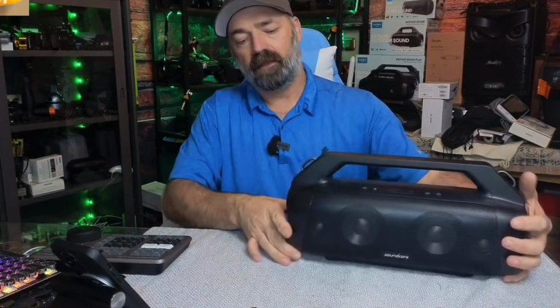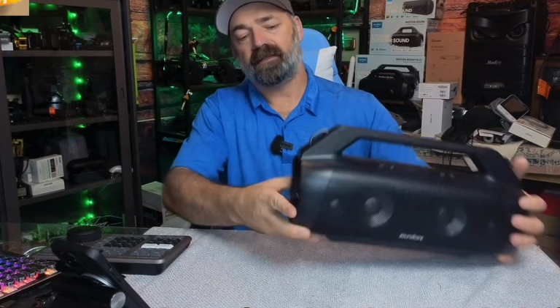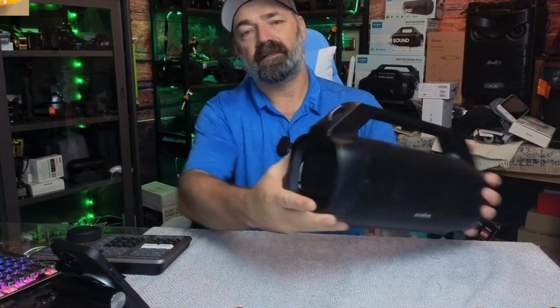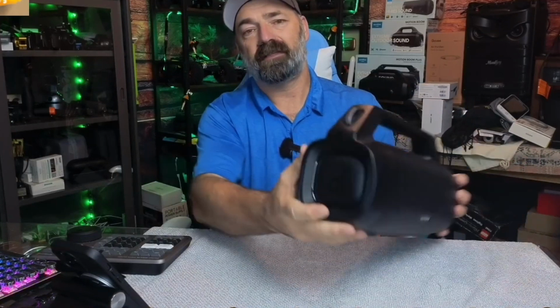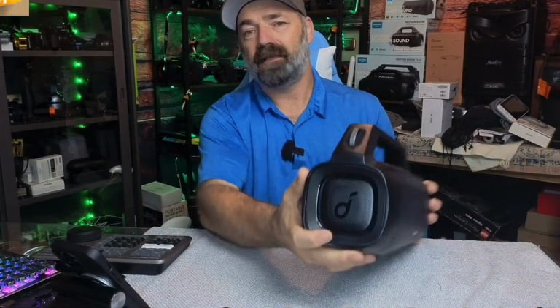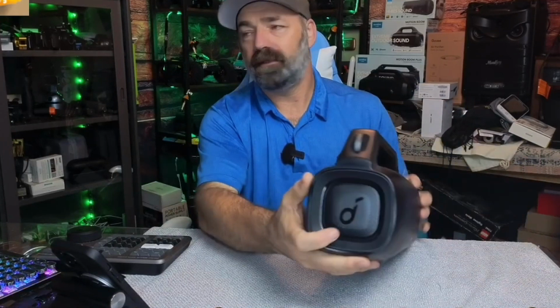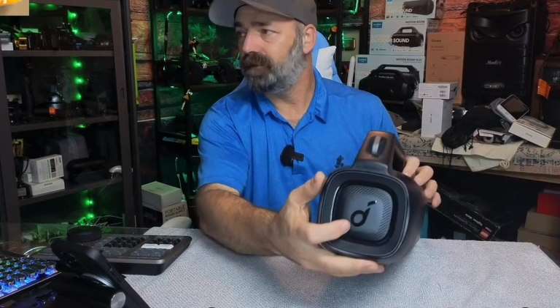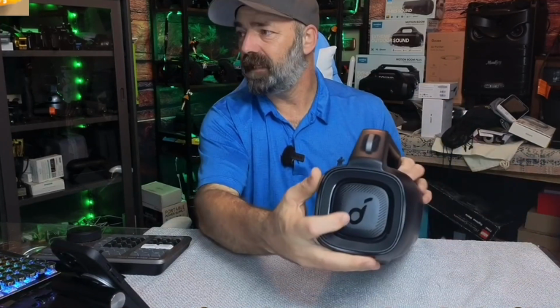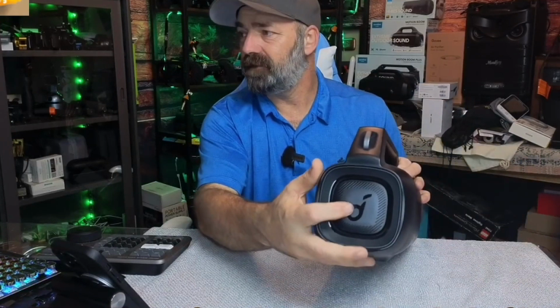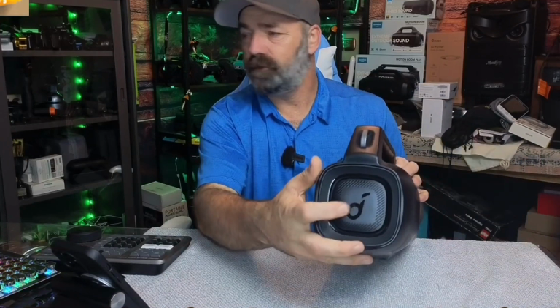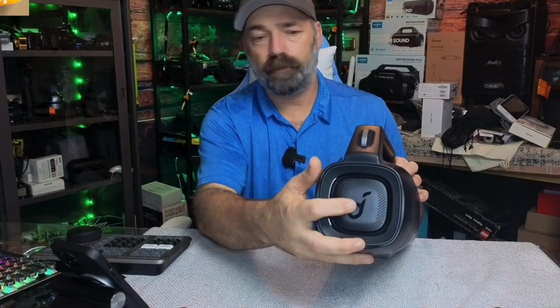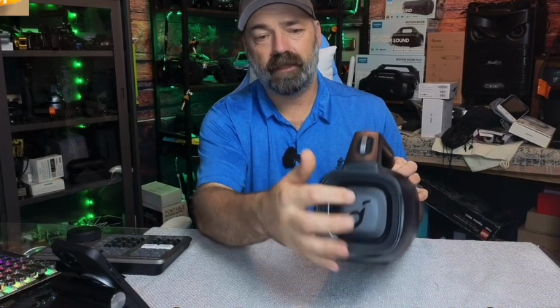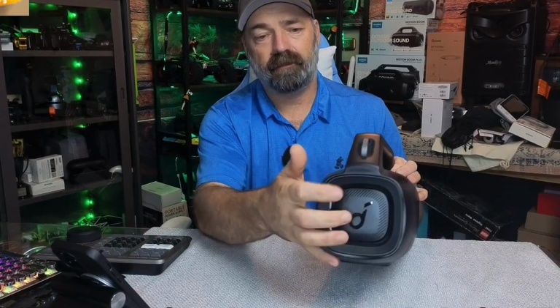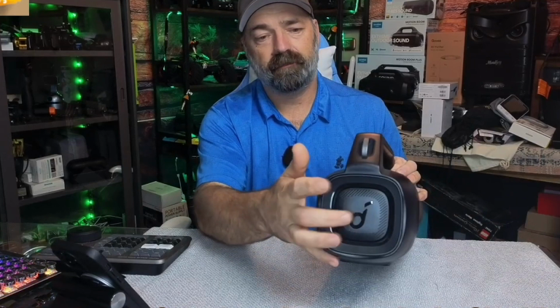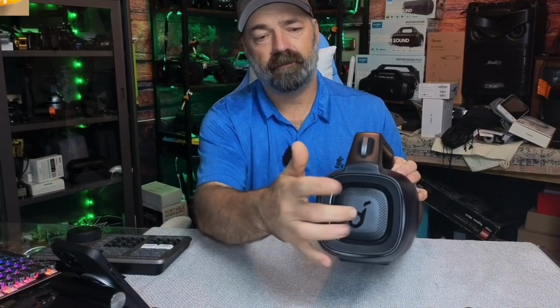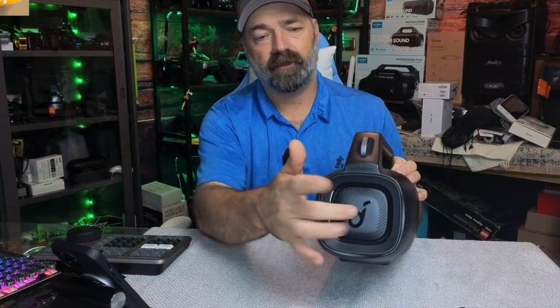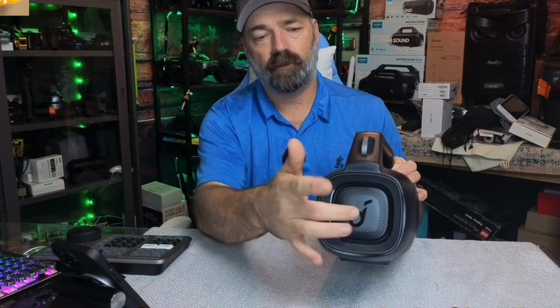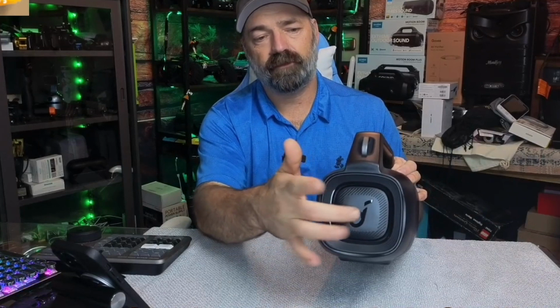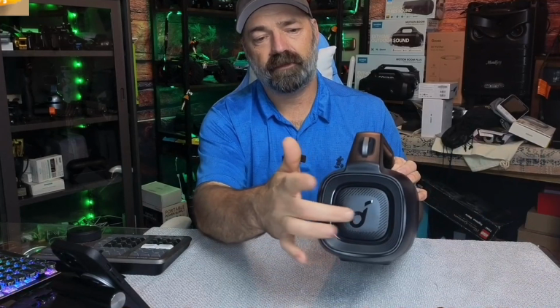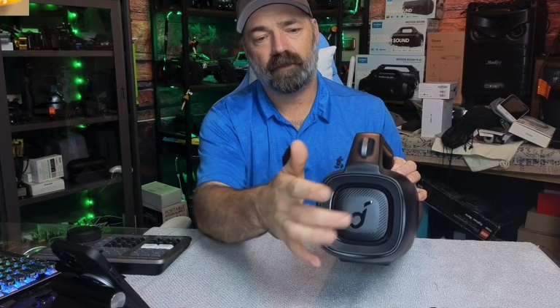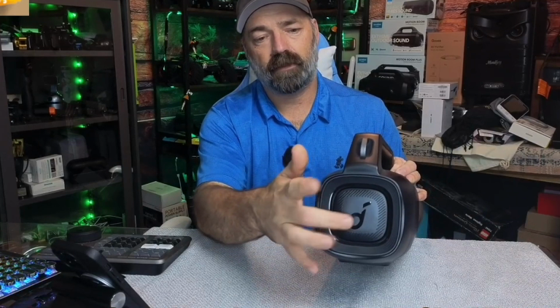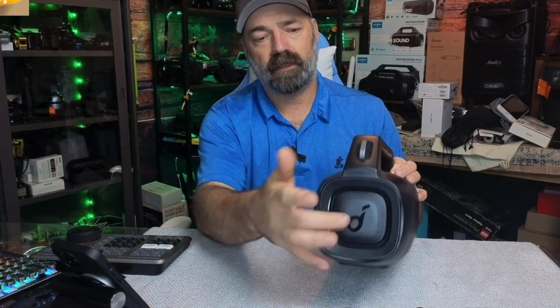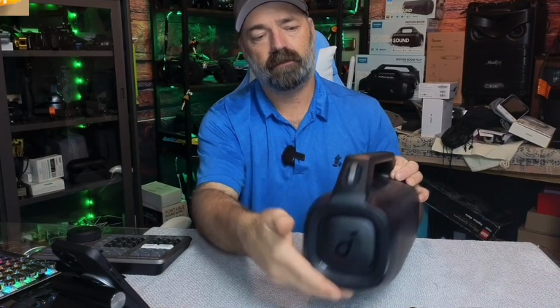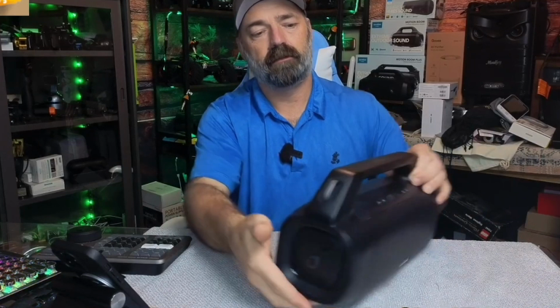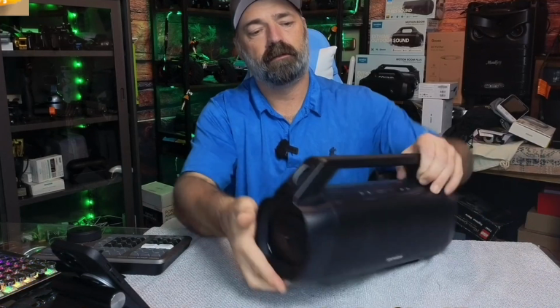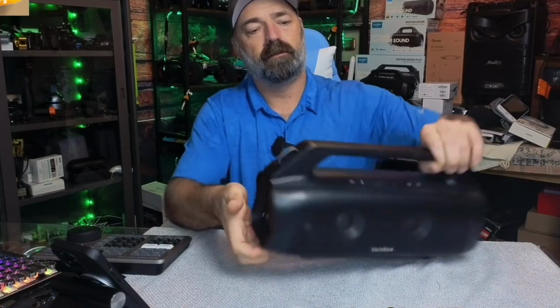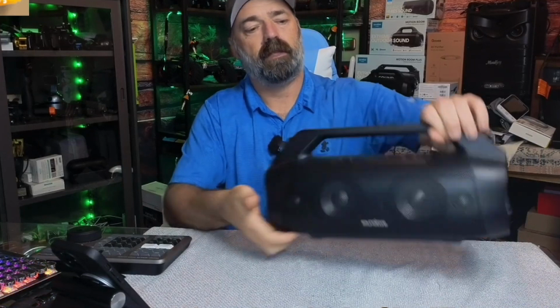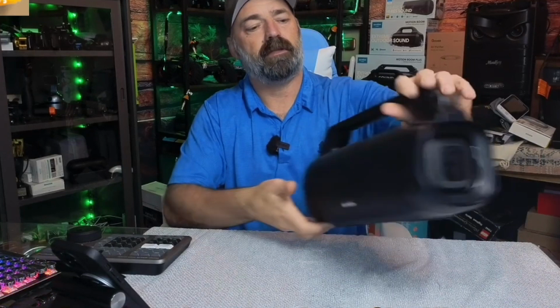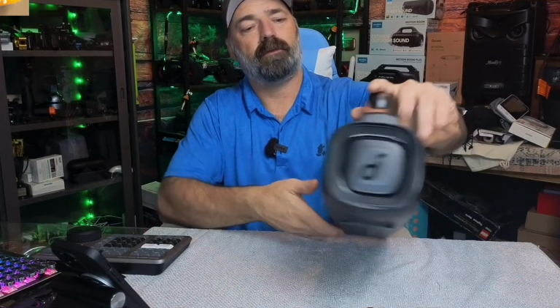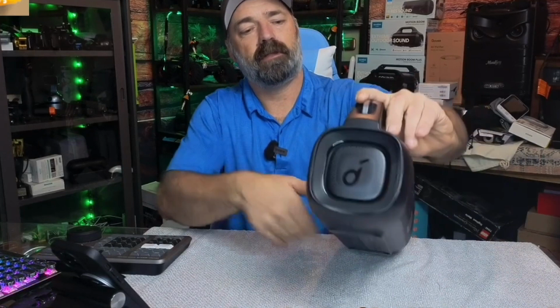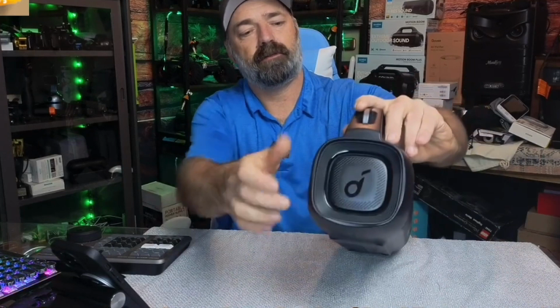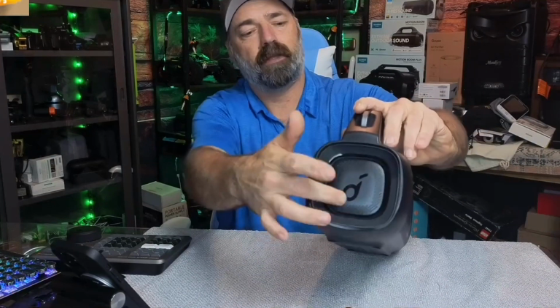You can see on the sides here, you've got these two big subwoofers — you've got one here, and you've got one here as well.